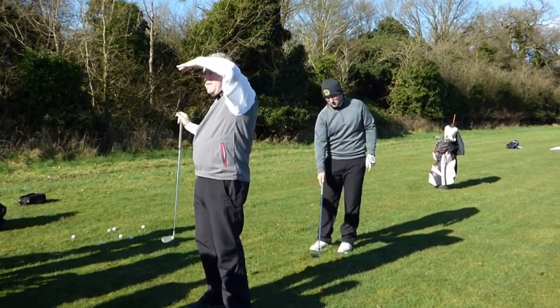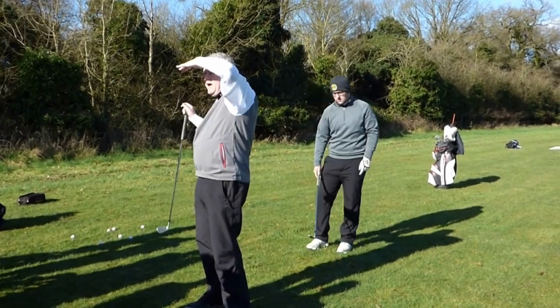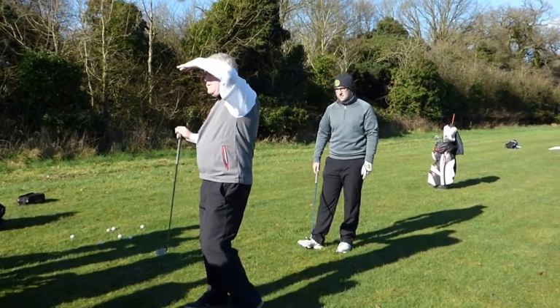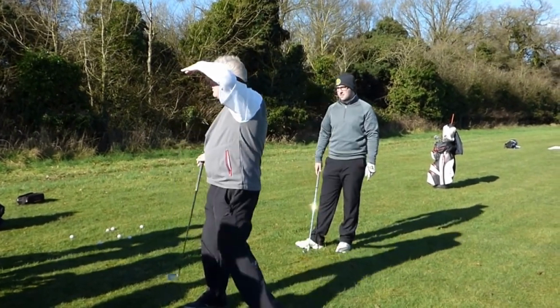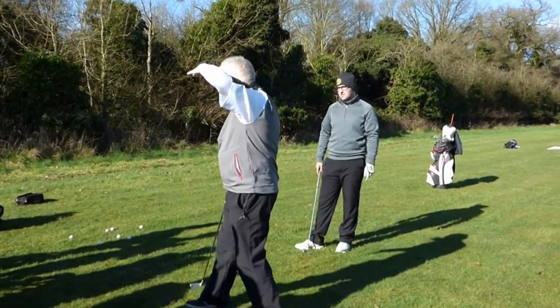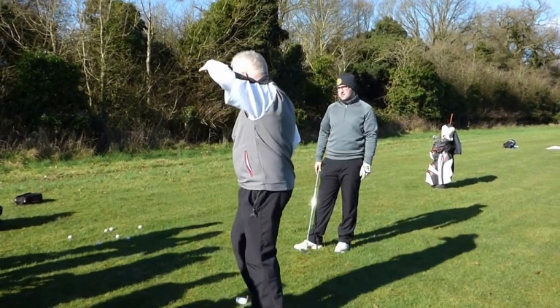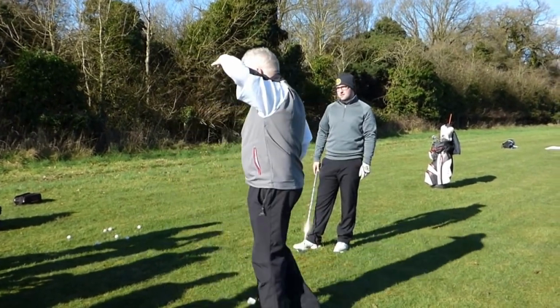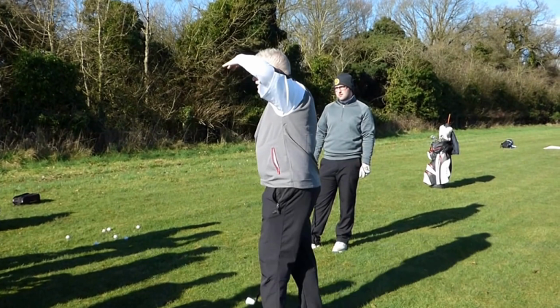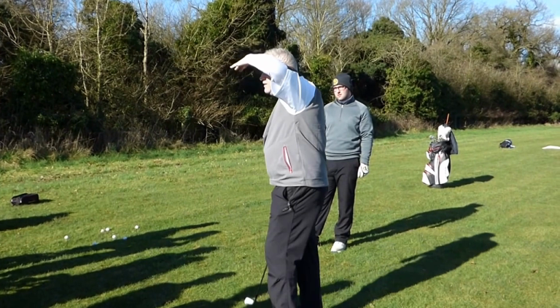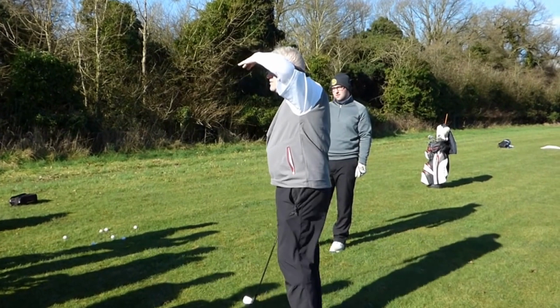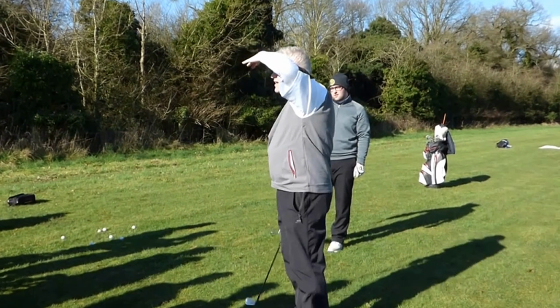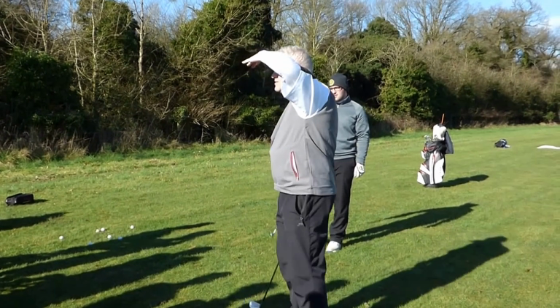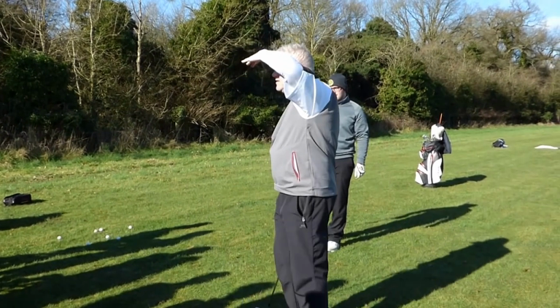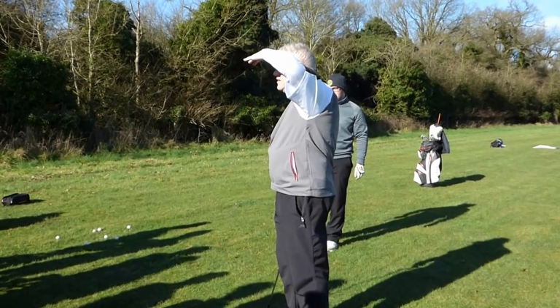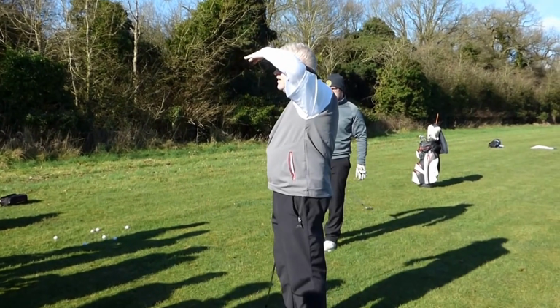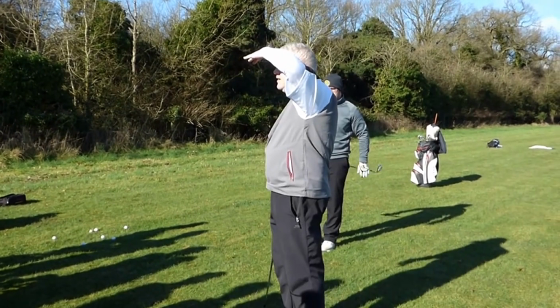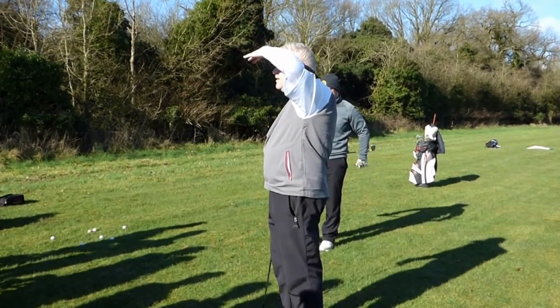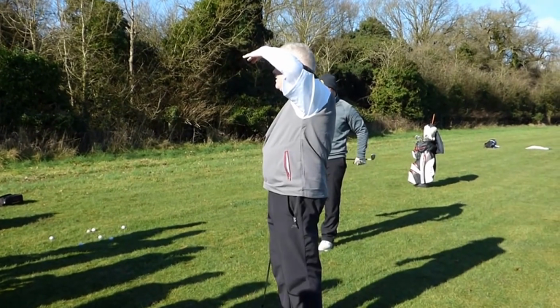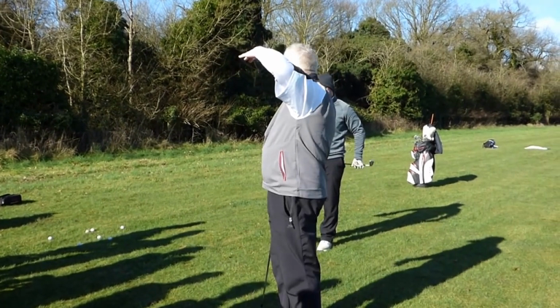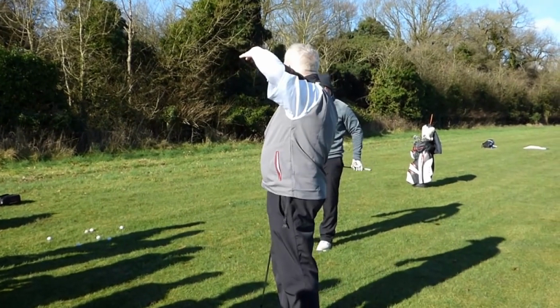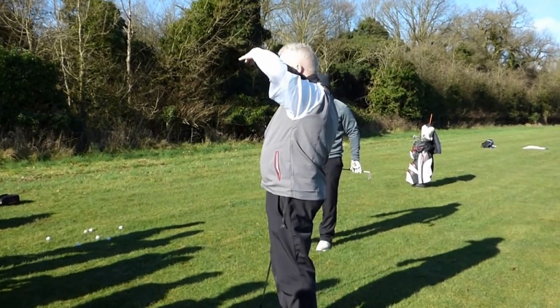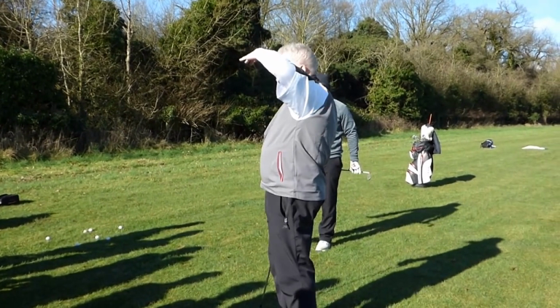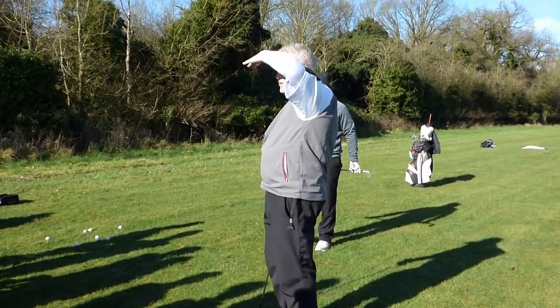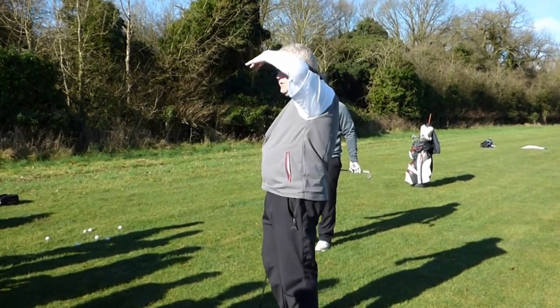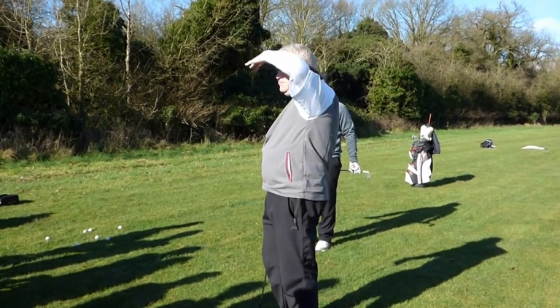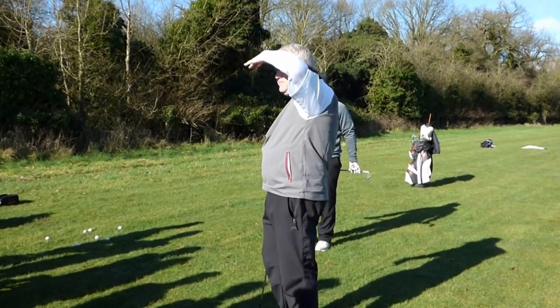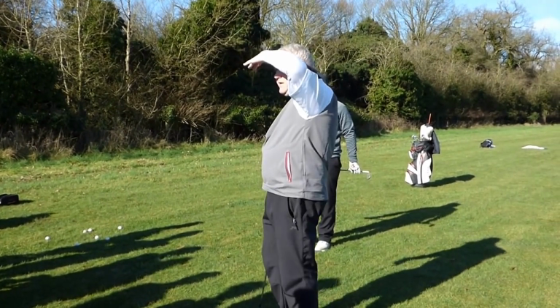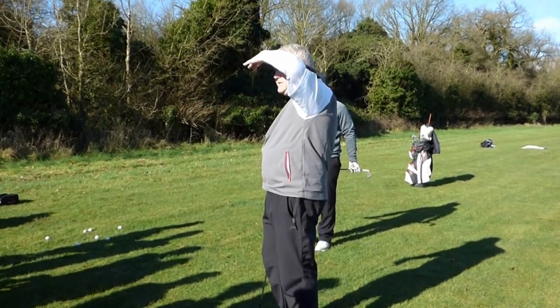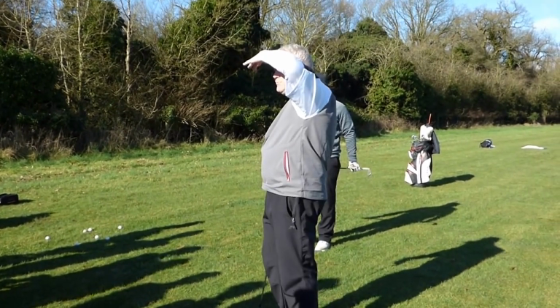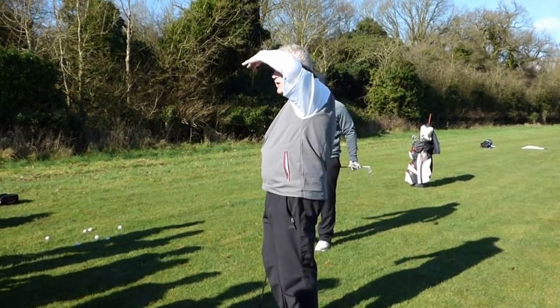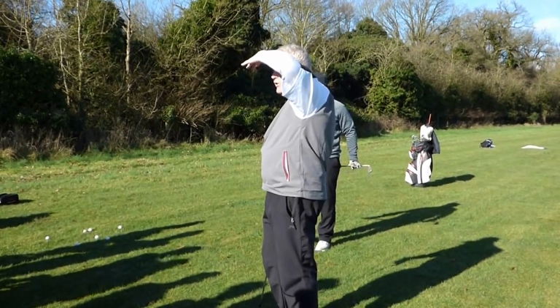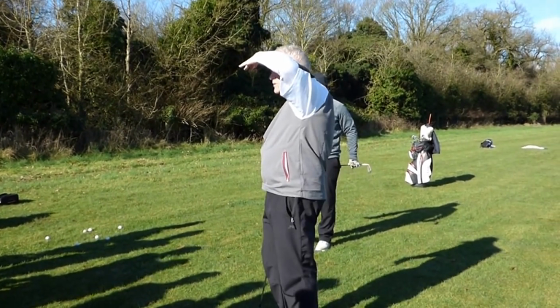How many points did you get in this test? 42. Exceptionally good.